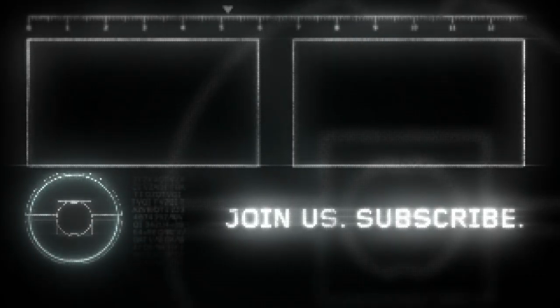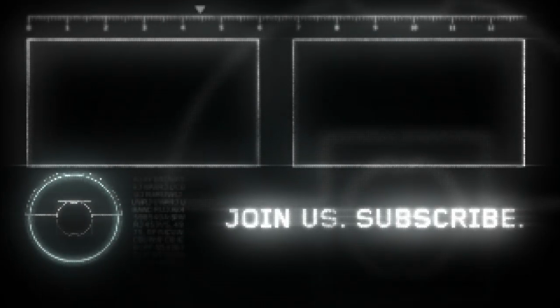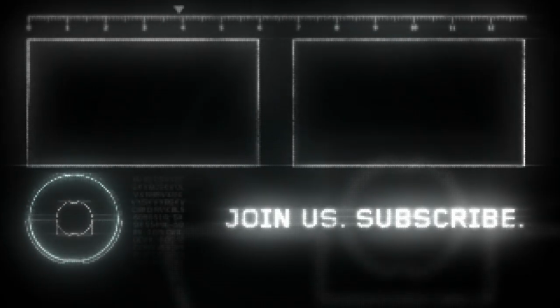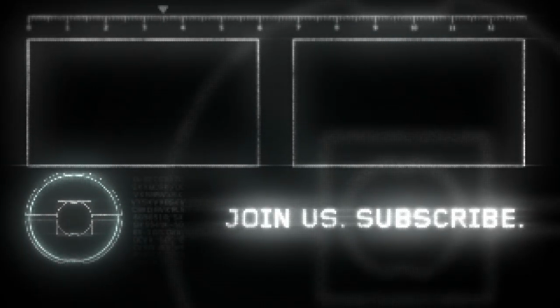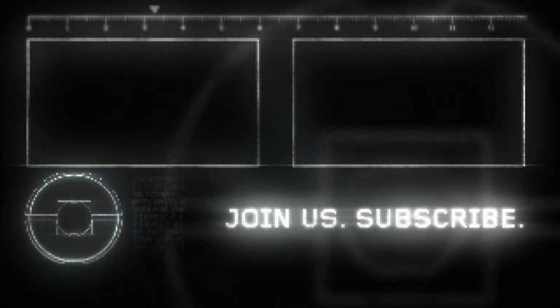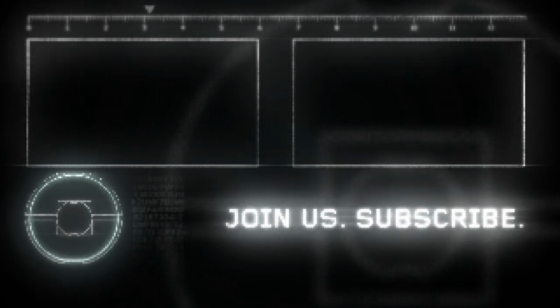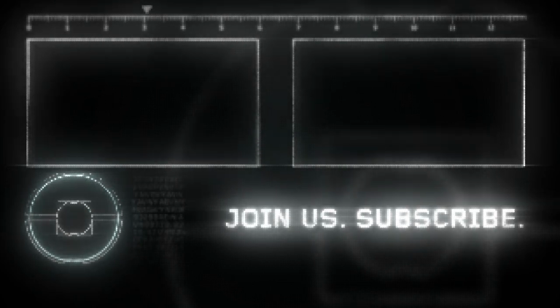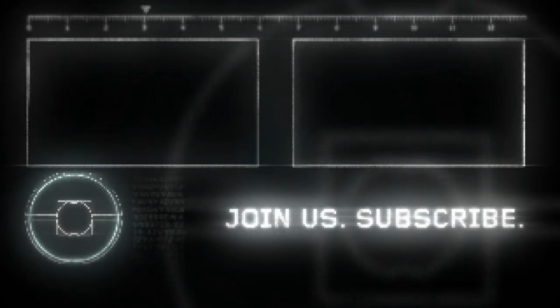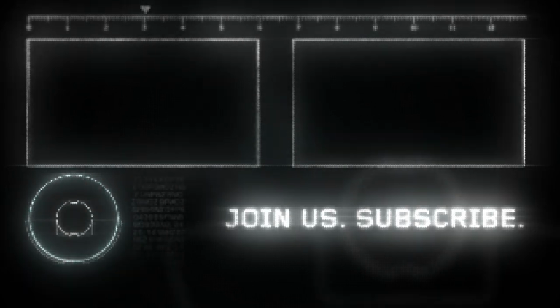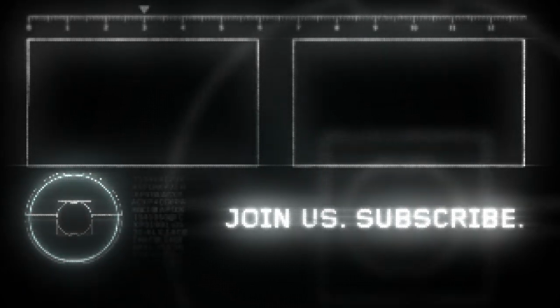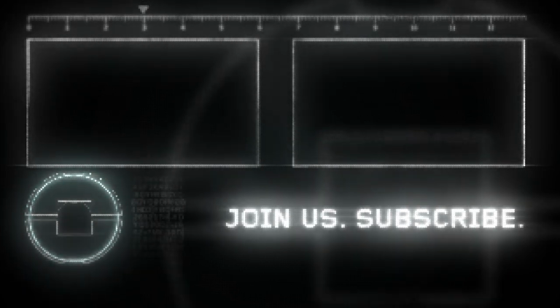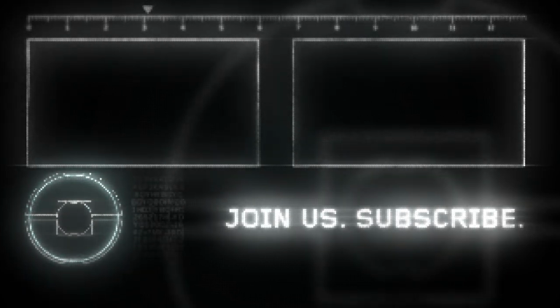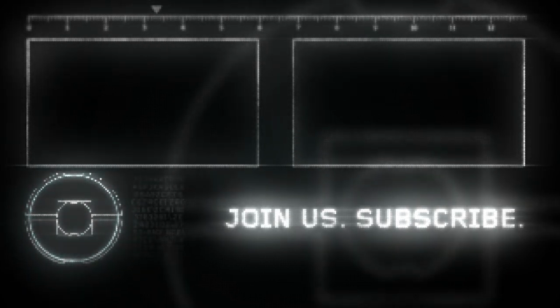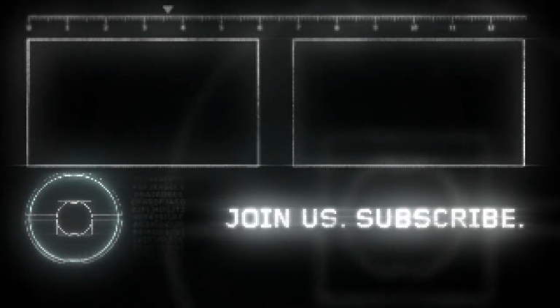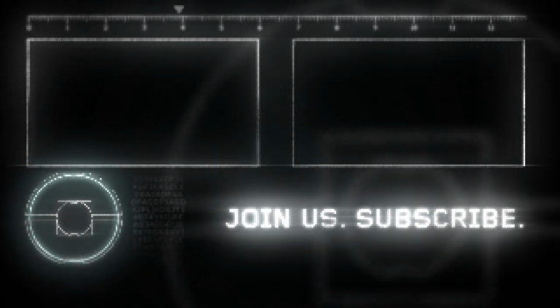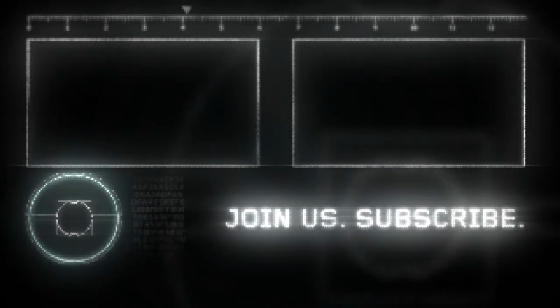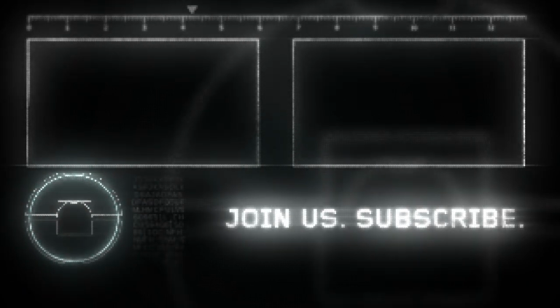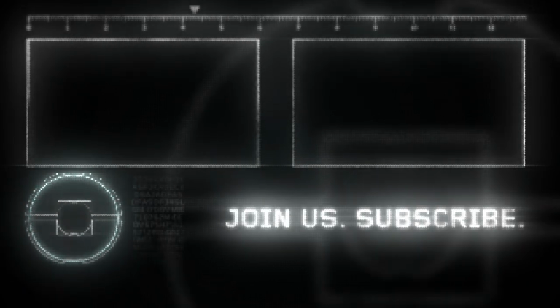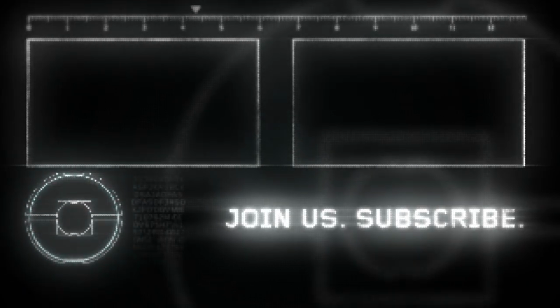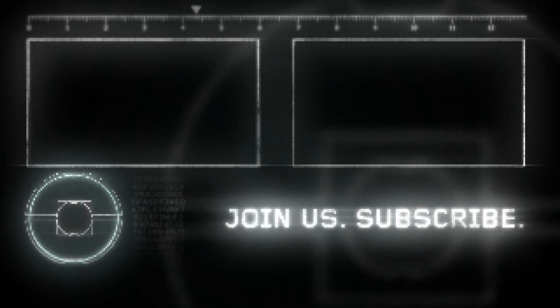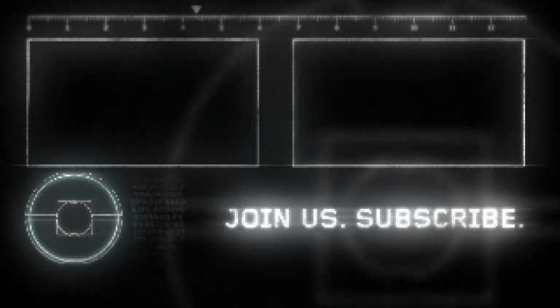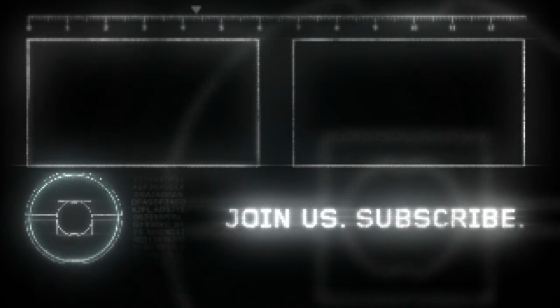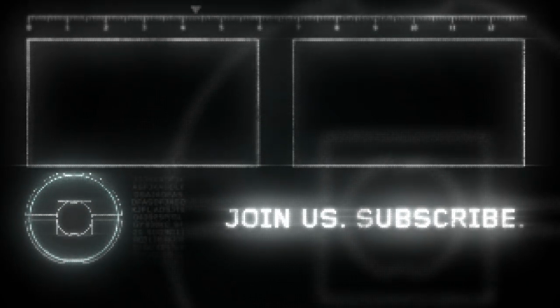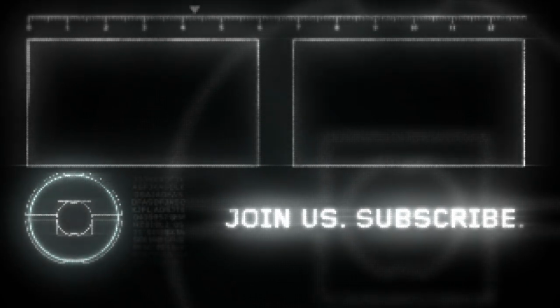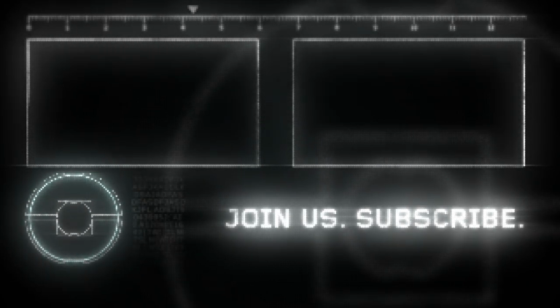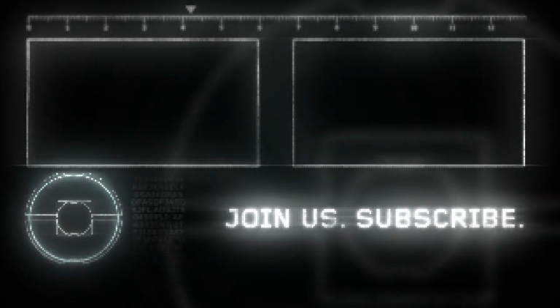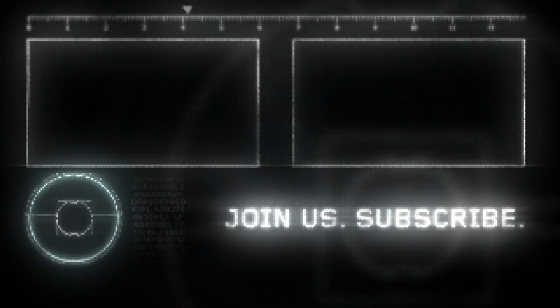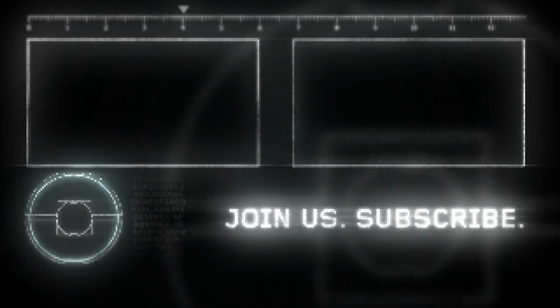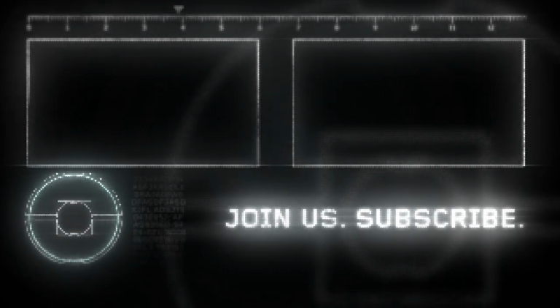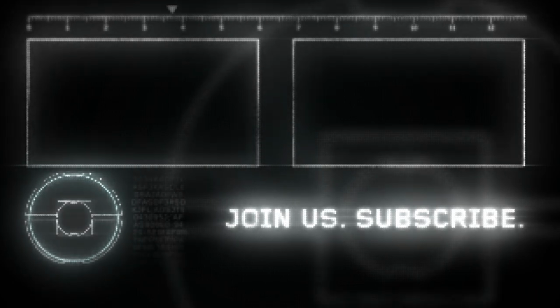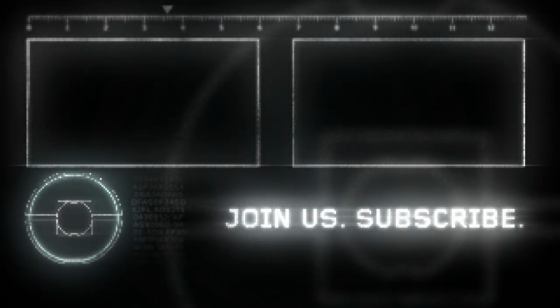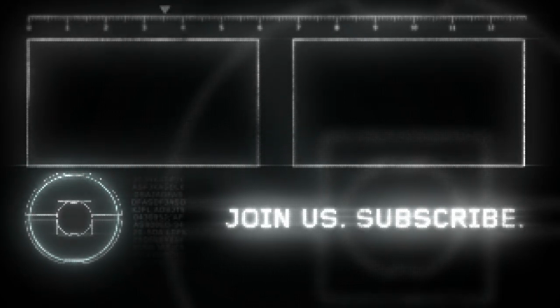If you like this video be sure to hit the like button and share it with your friends. Also don't forget to subscribe and hit that notifications bell. Be happy. Peace out.